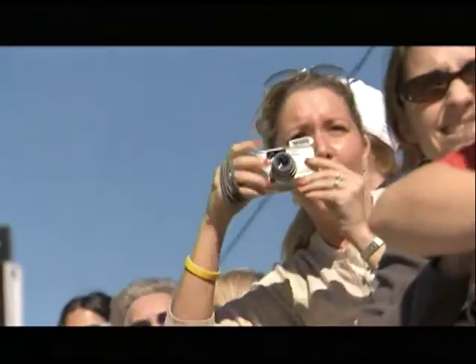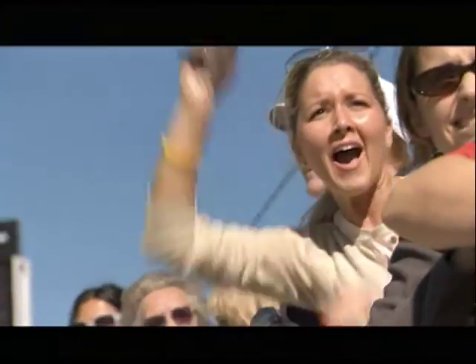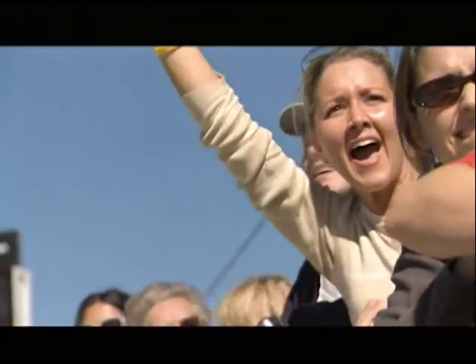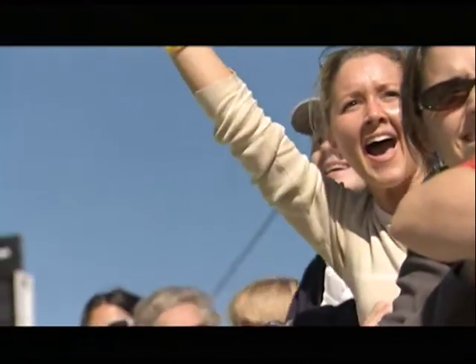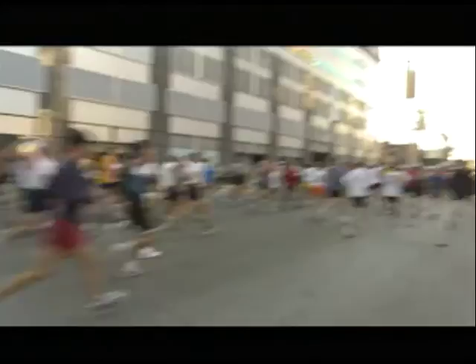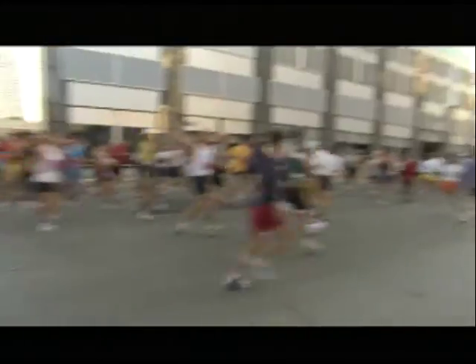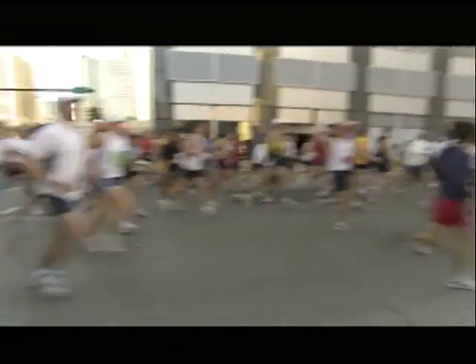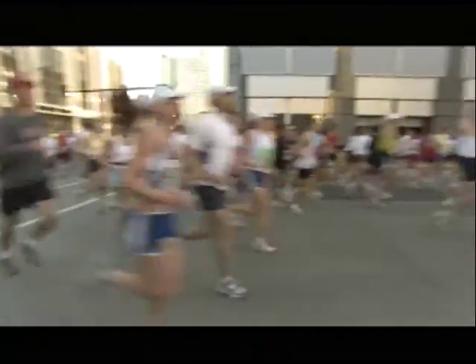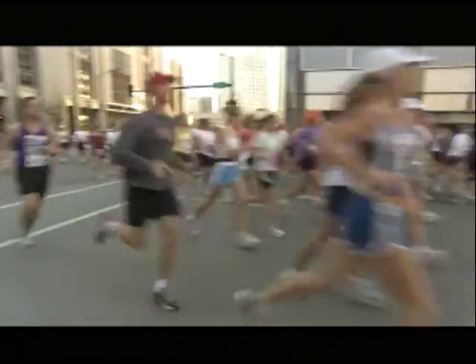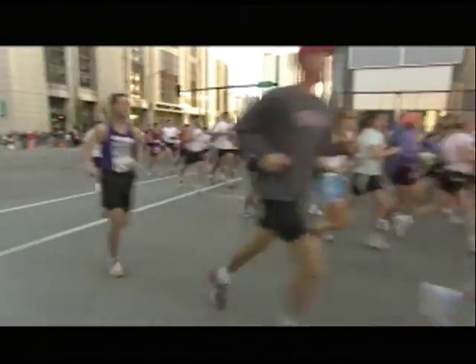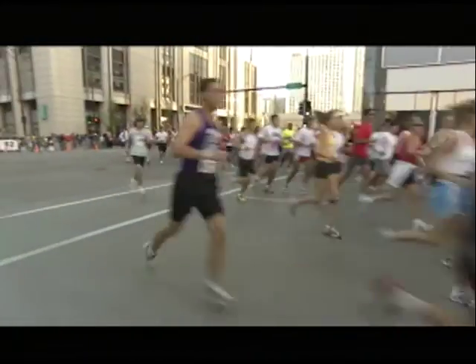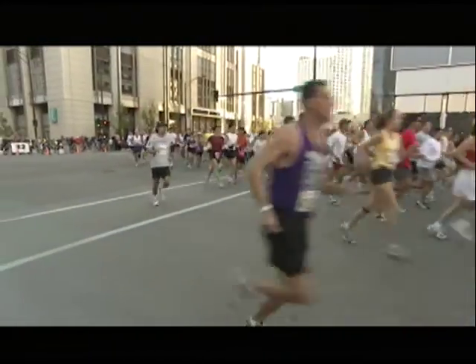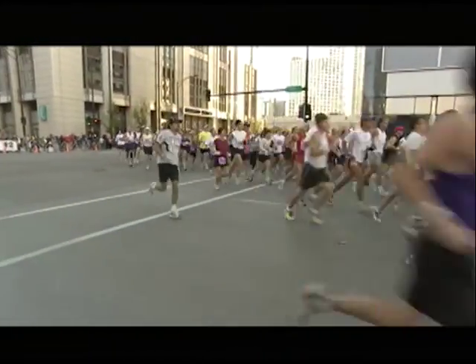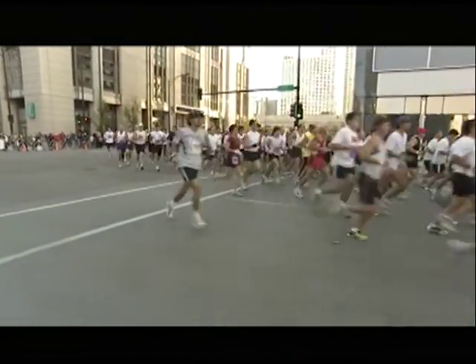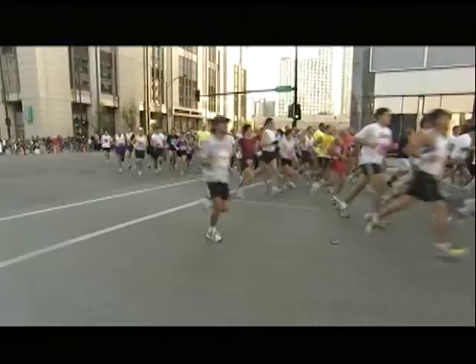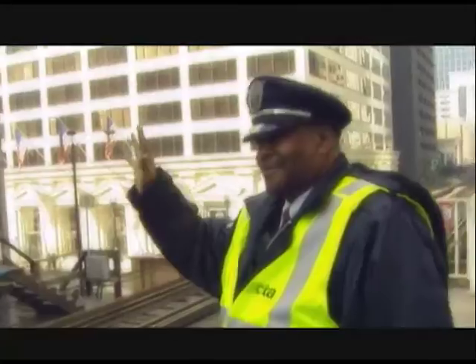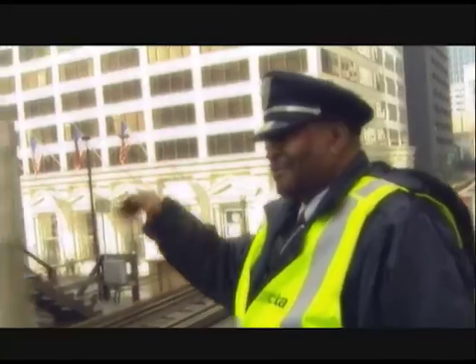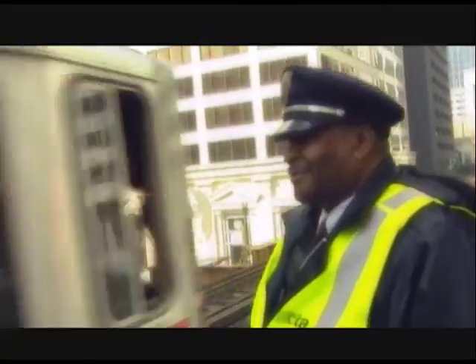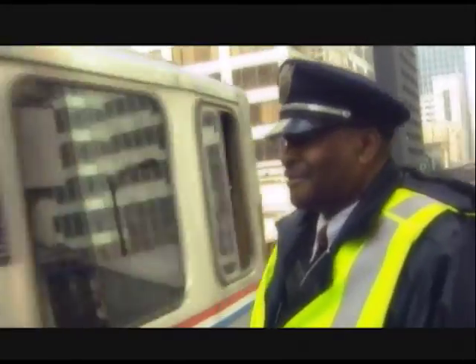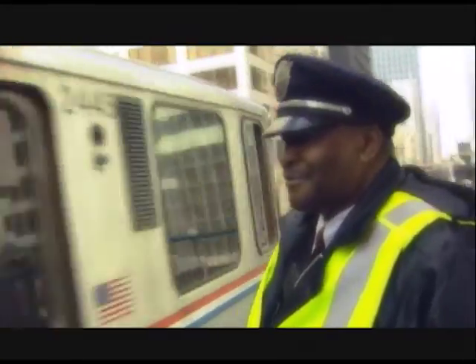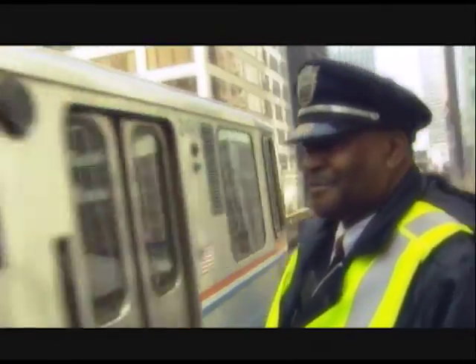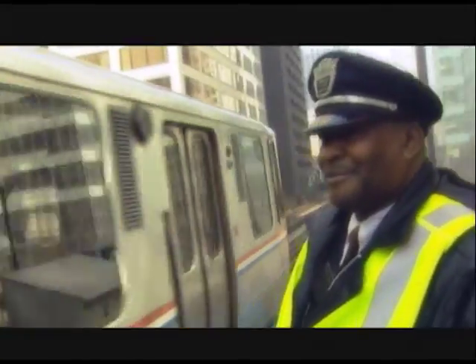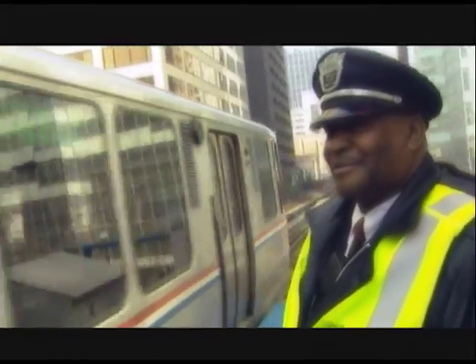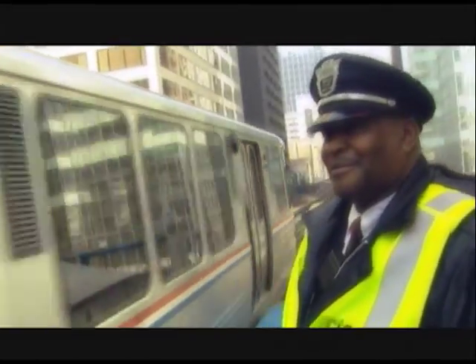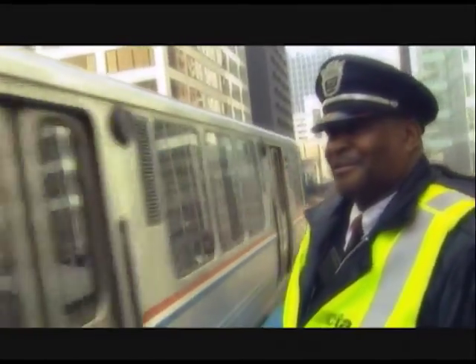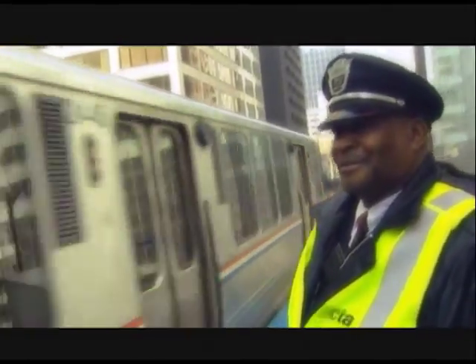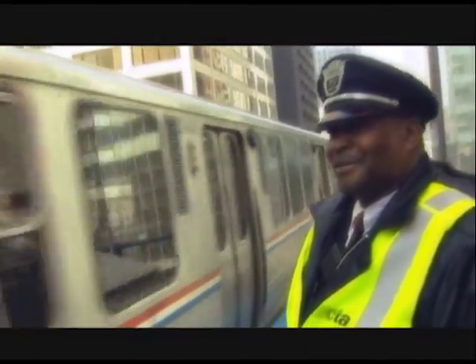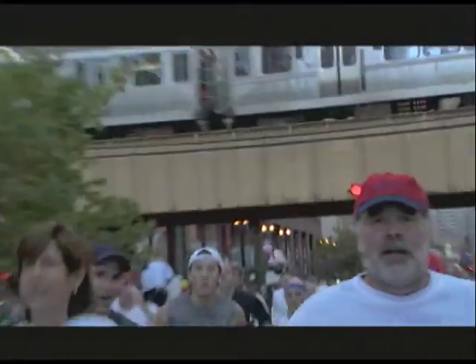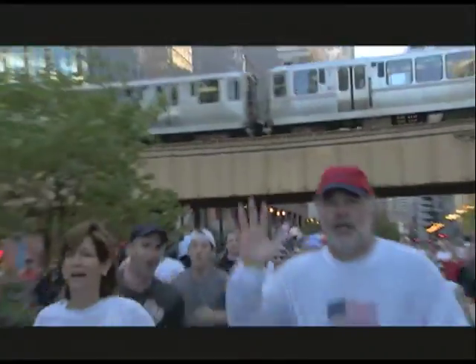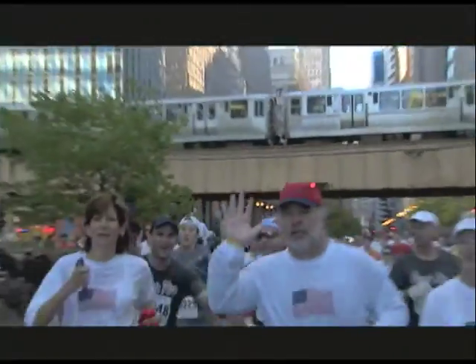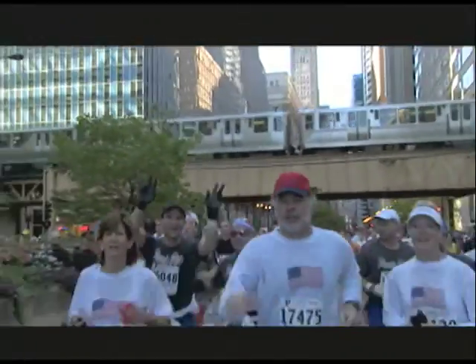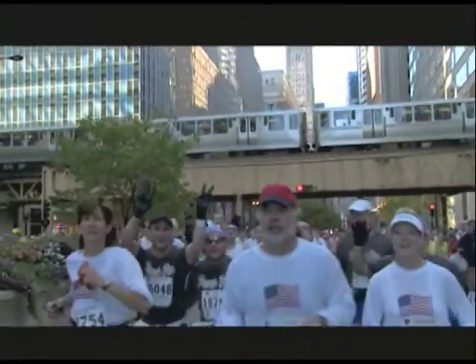Cheering for your favorite runner in the Chicago Marathon? The CTA is a great way to follow along. We'll show you how.